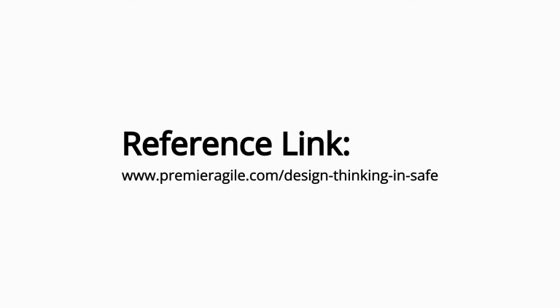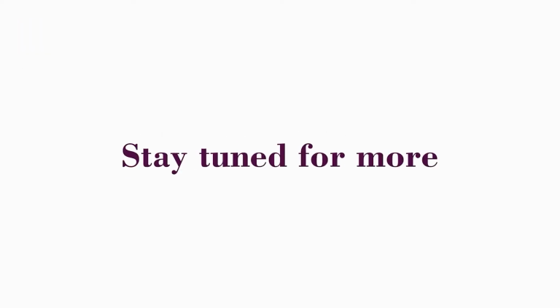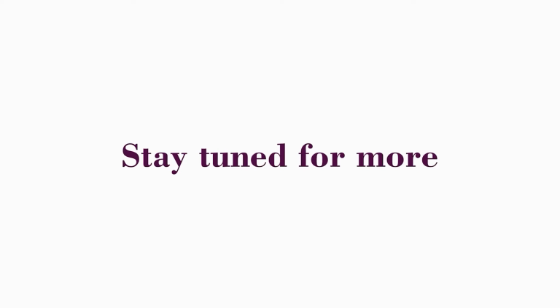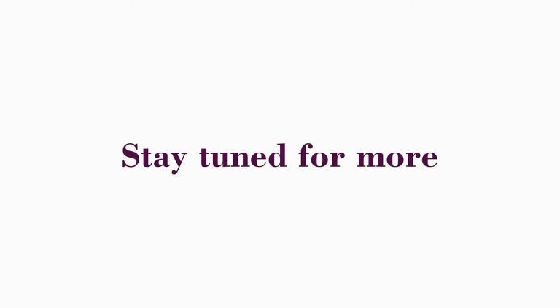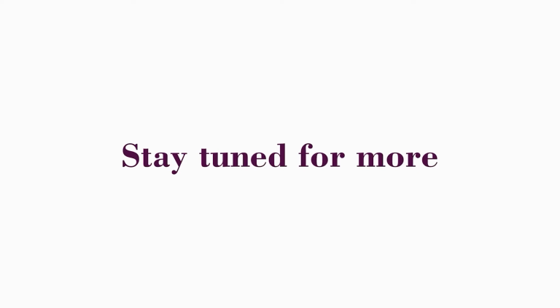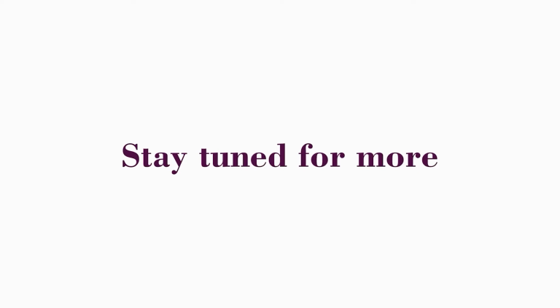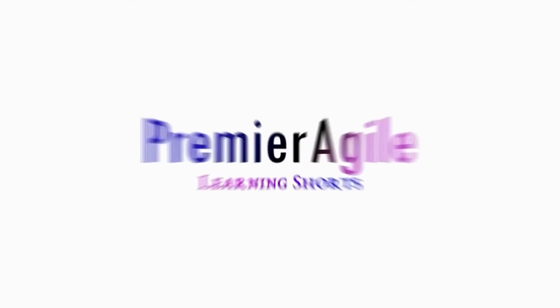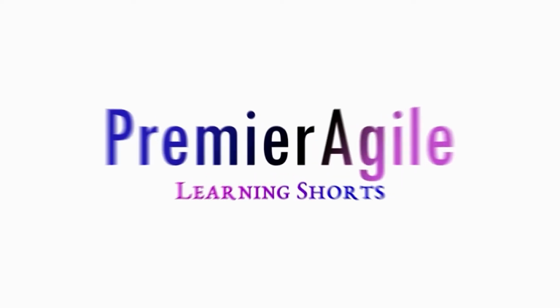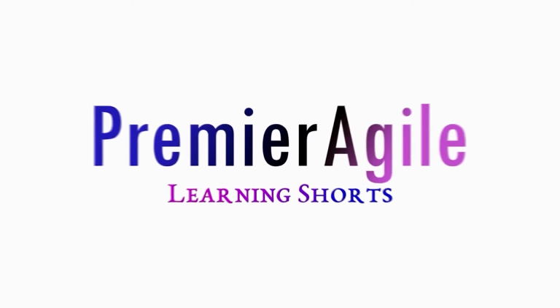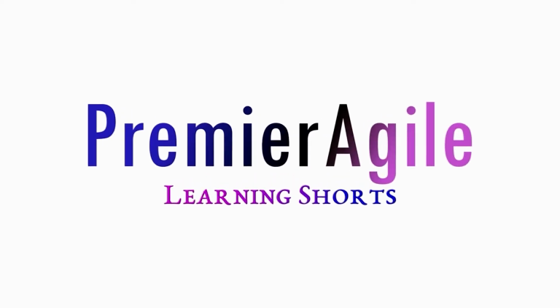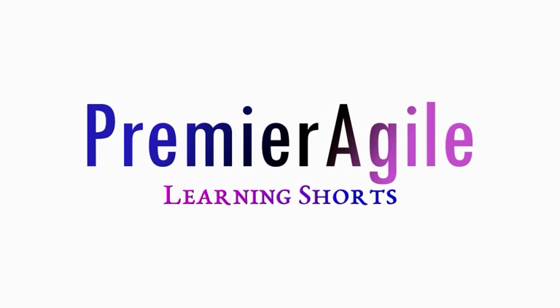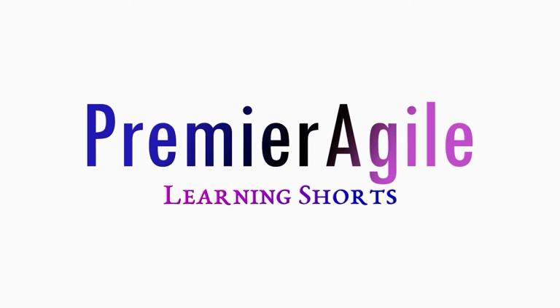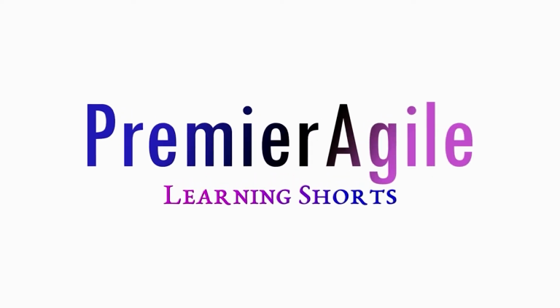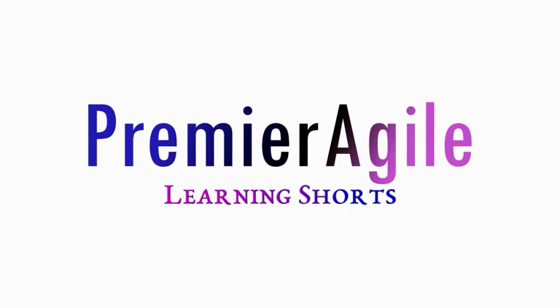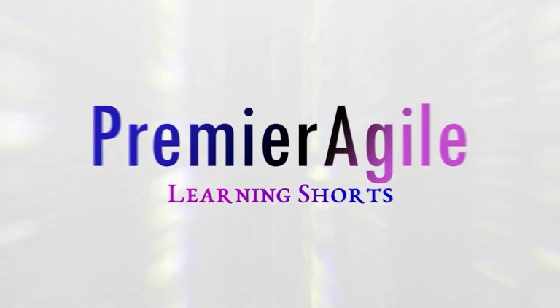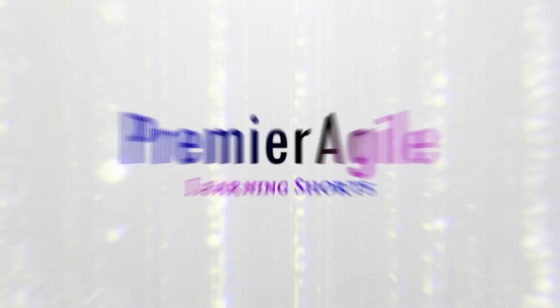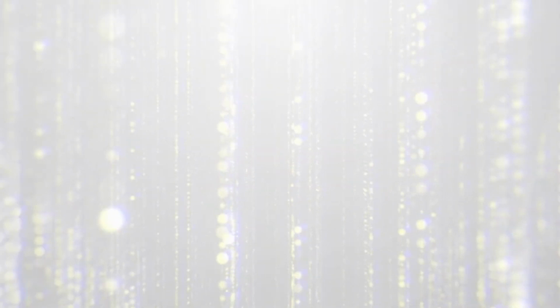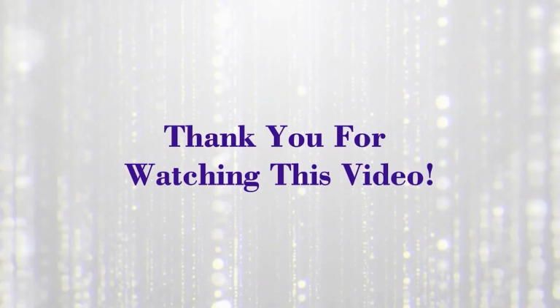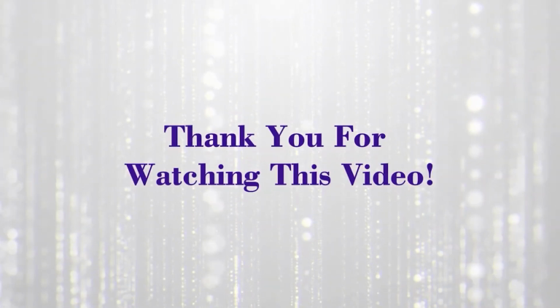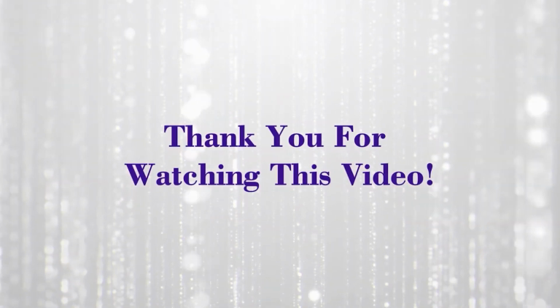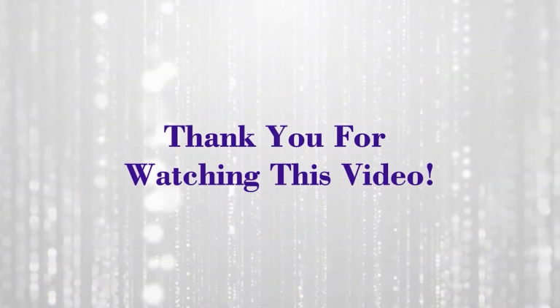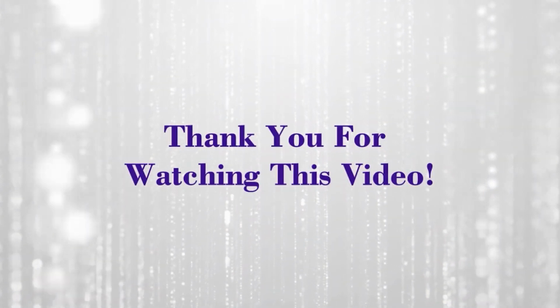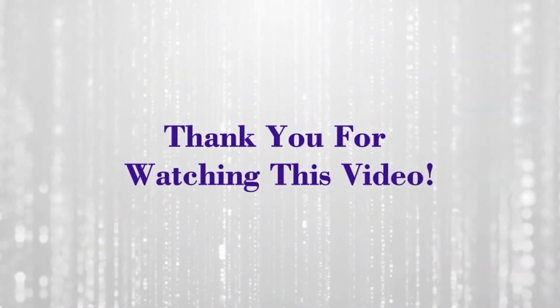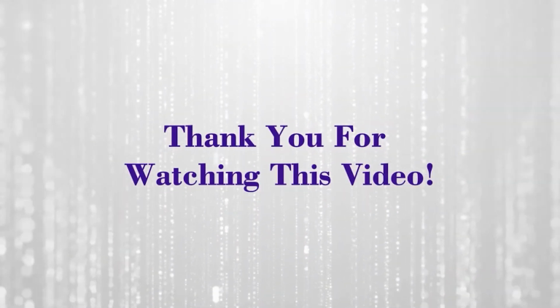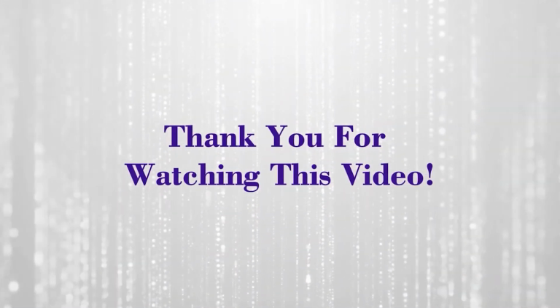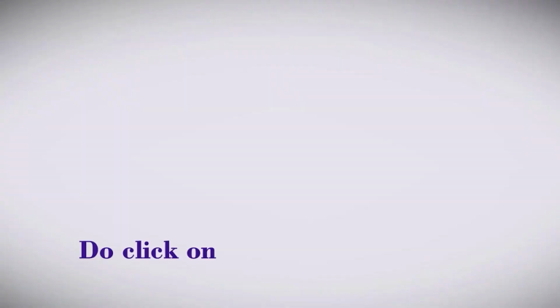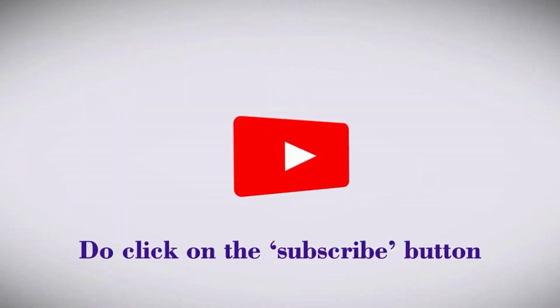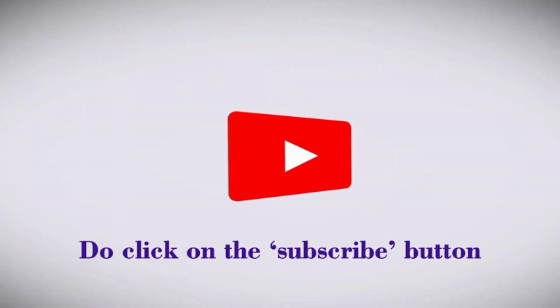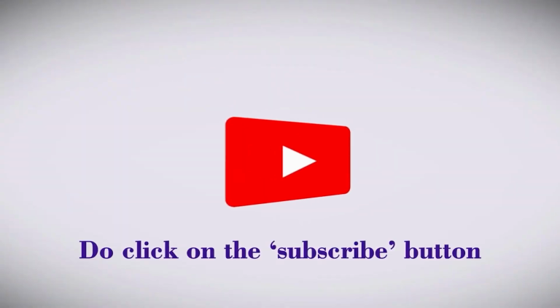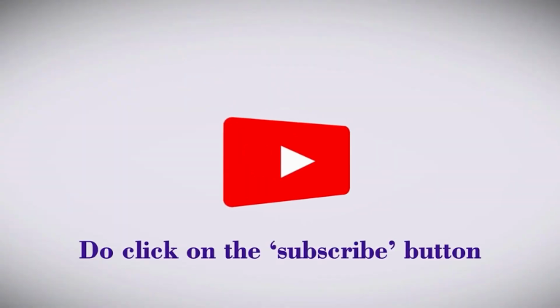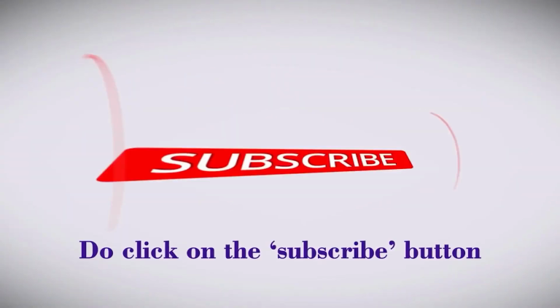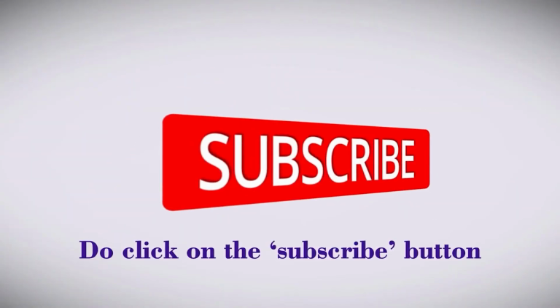Stay tuned for more Premier Agile learning shorts. Thank you for watching this video — click on the subscribe button to get an alert for new Premier Agile learning shorts.